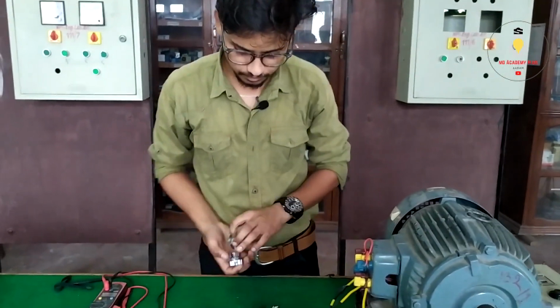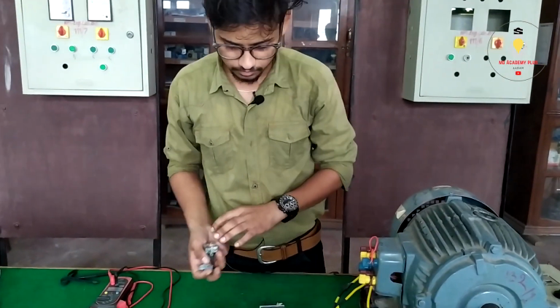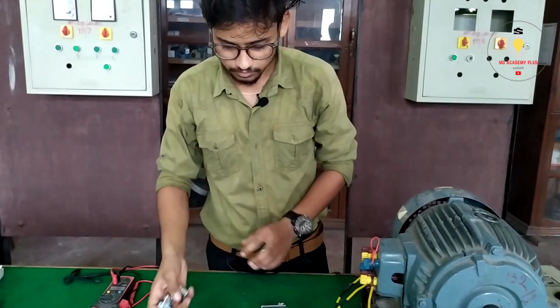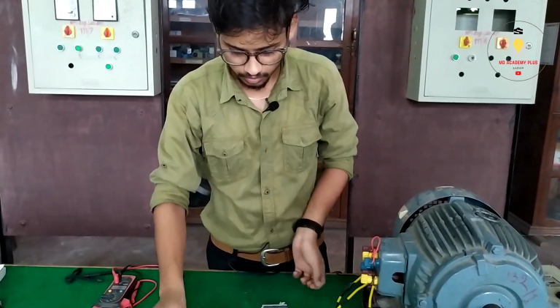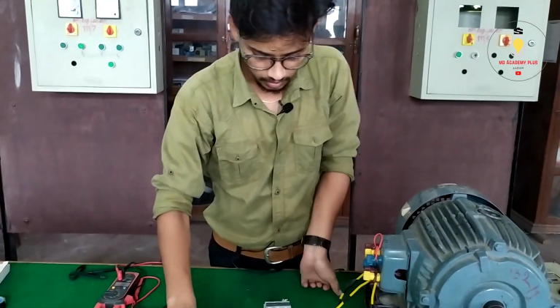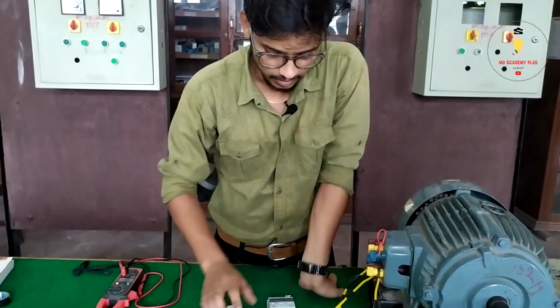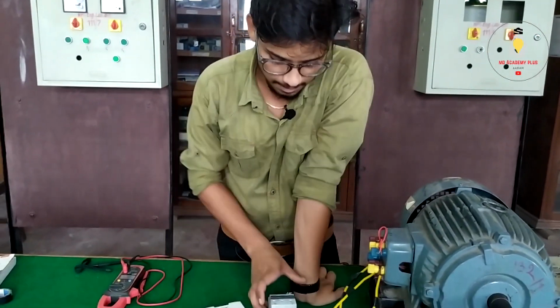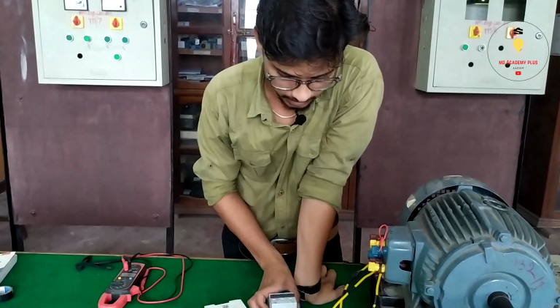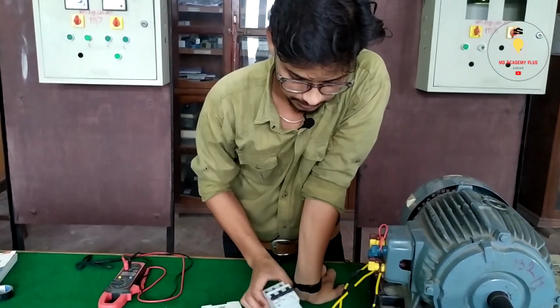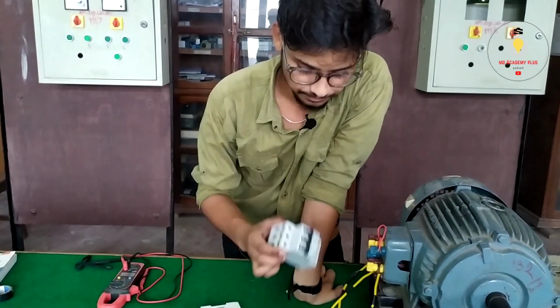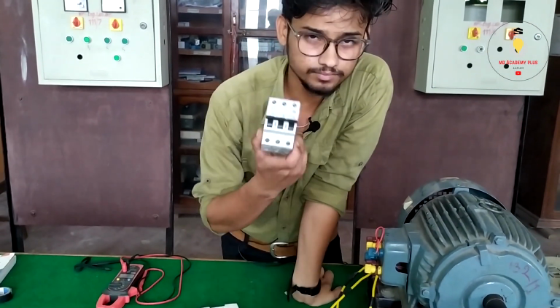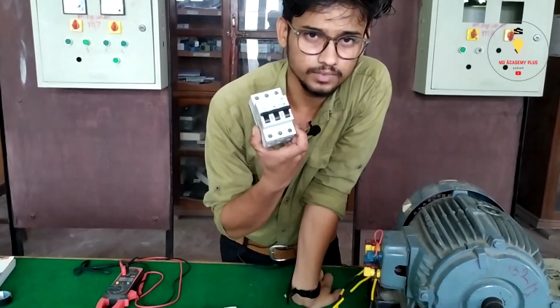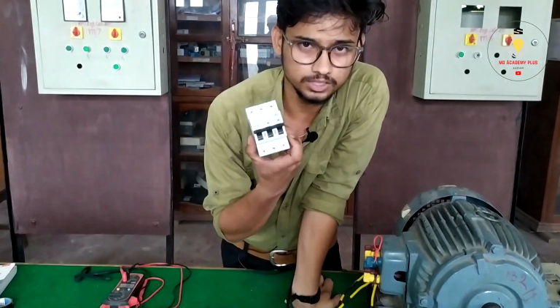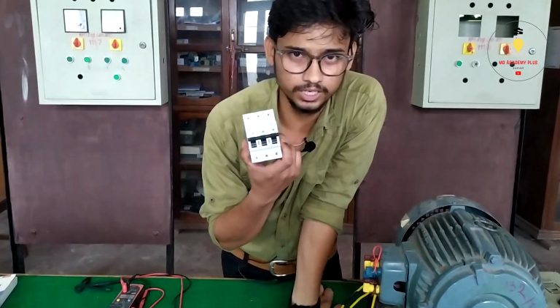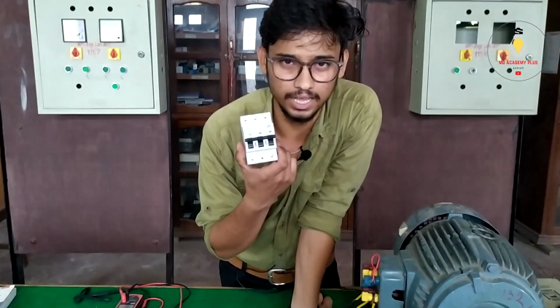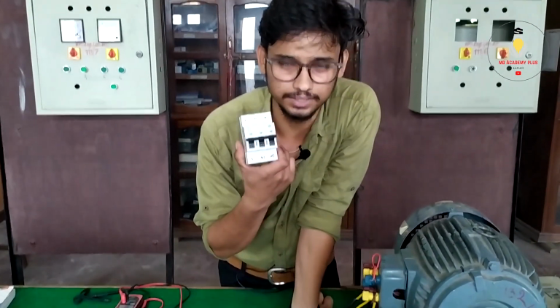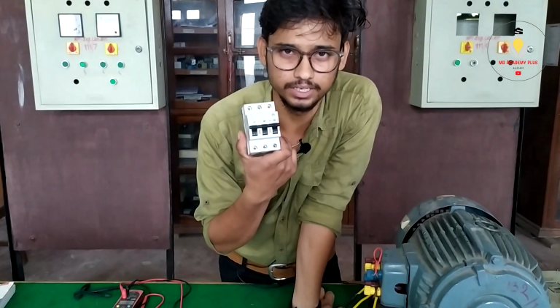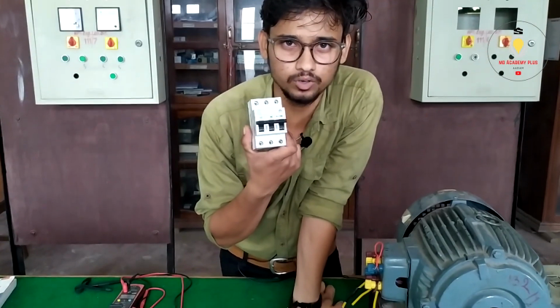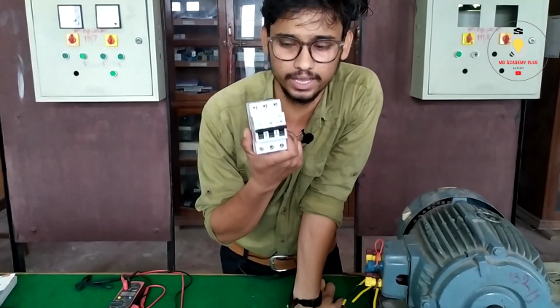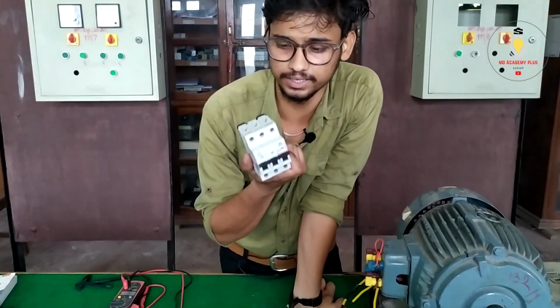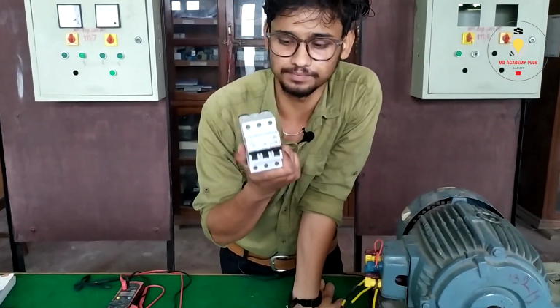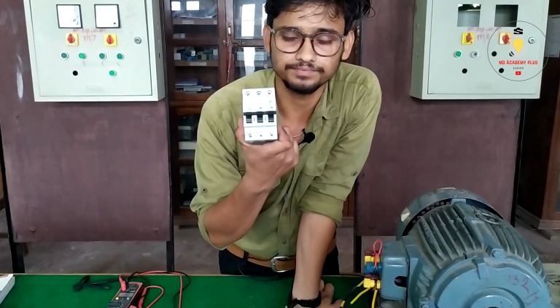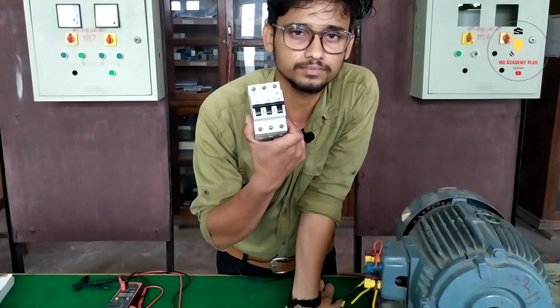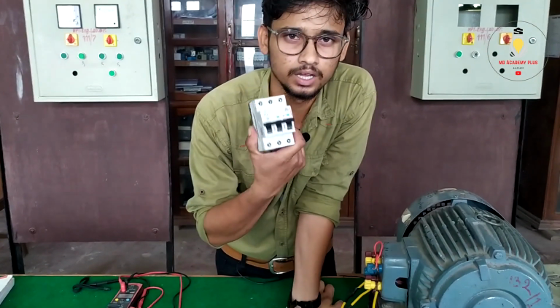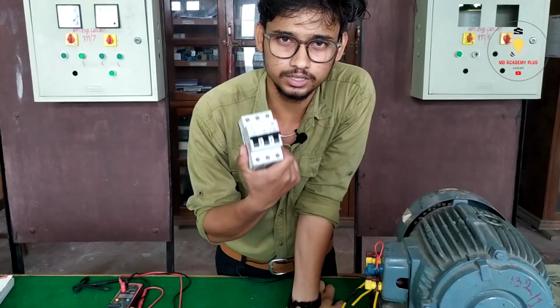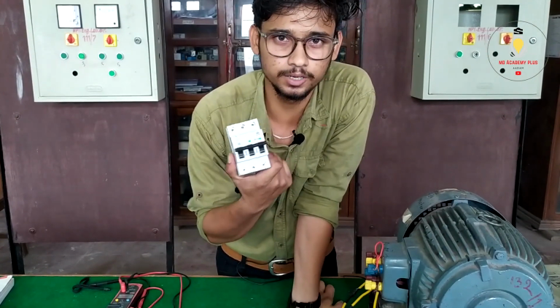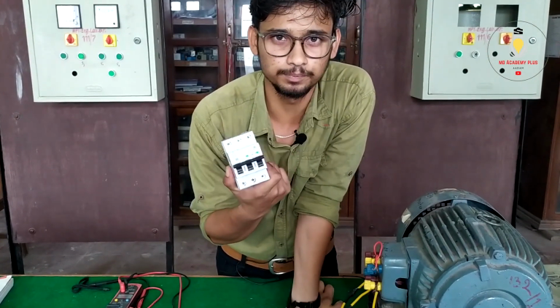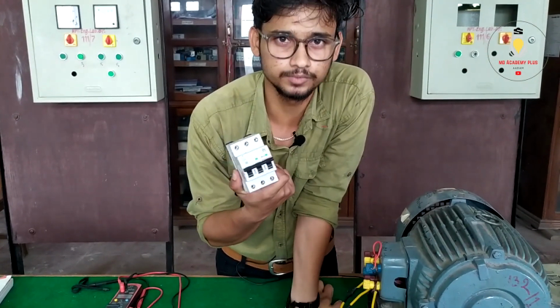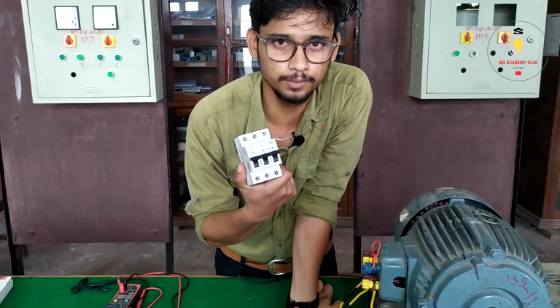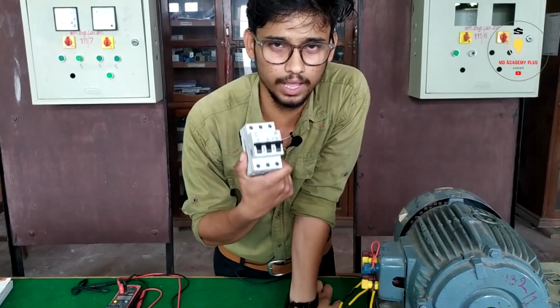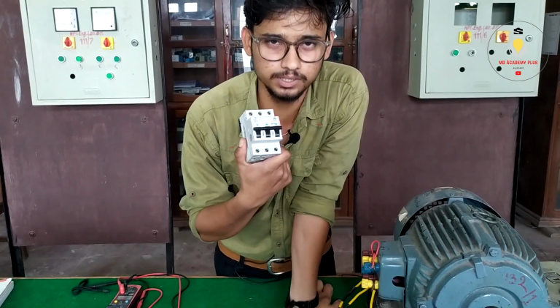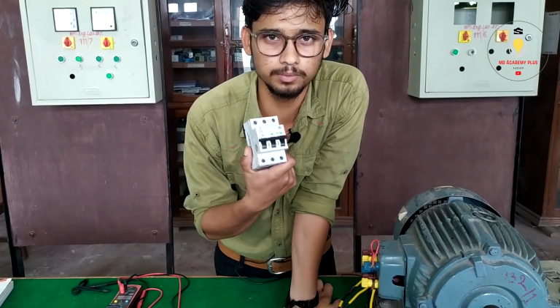In the remote circuit, it's like a 3-phase MCB.